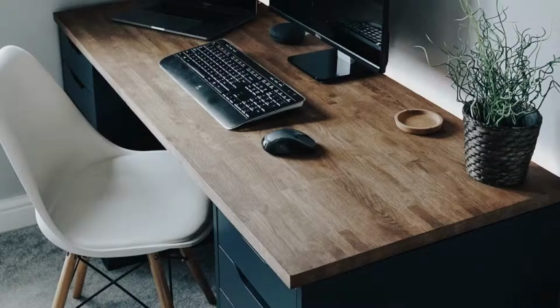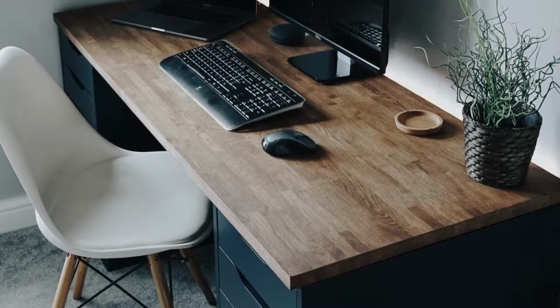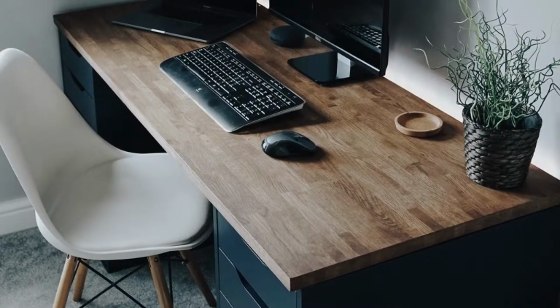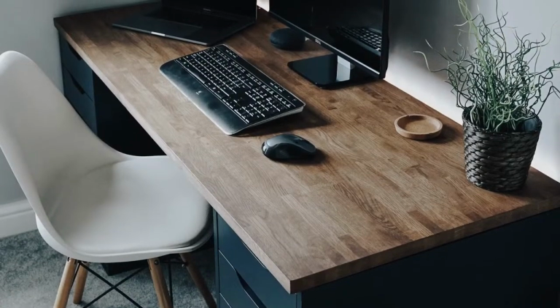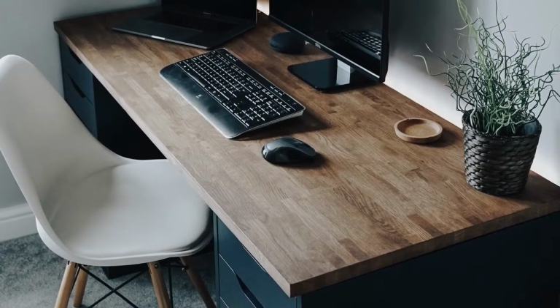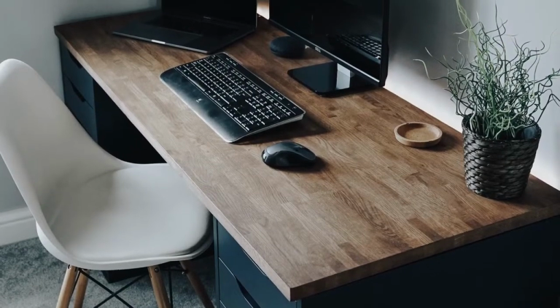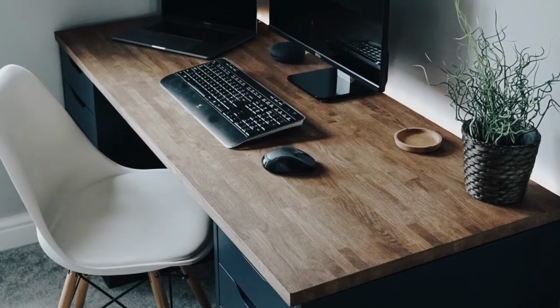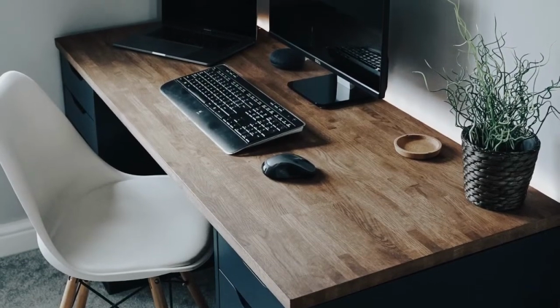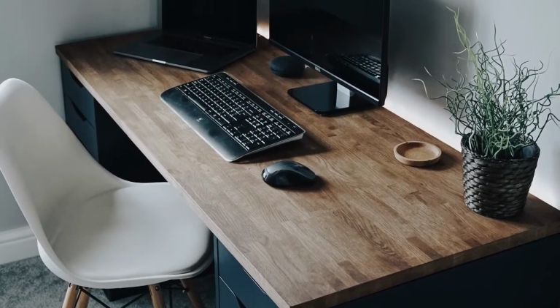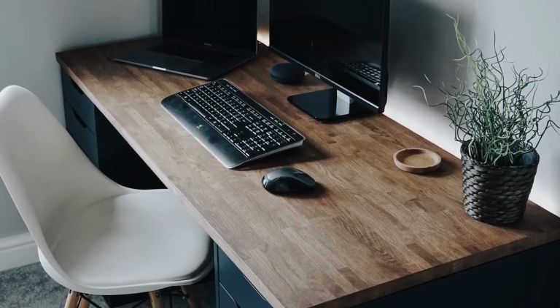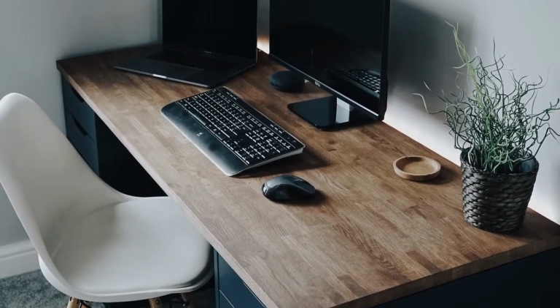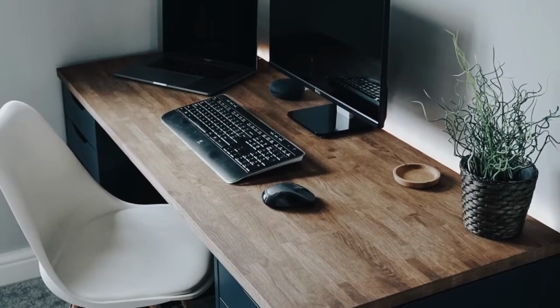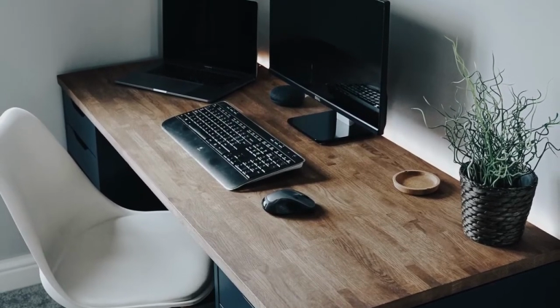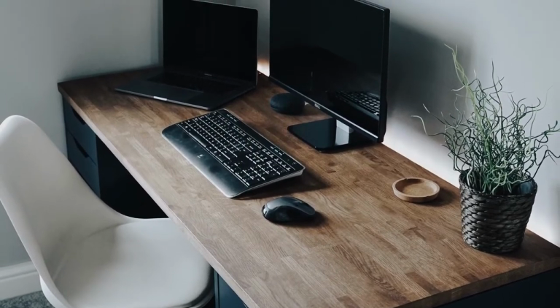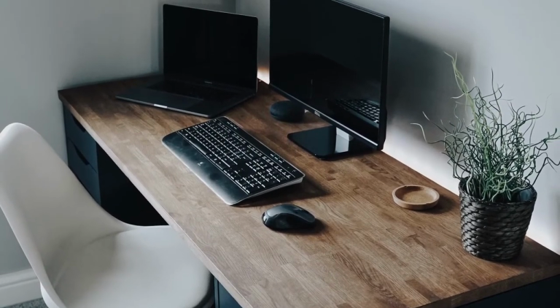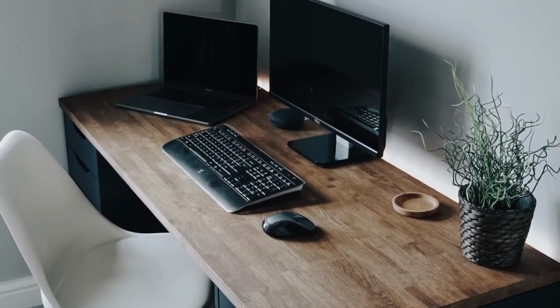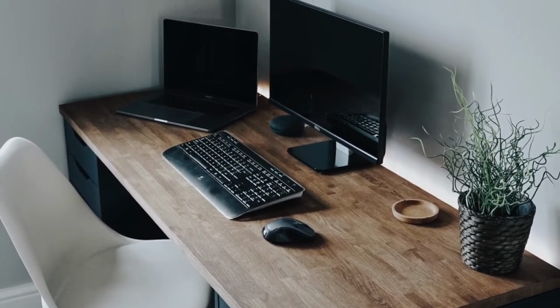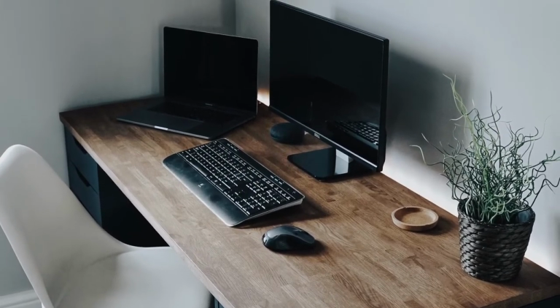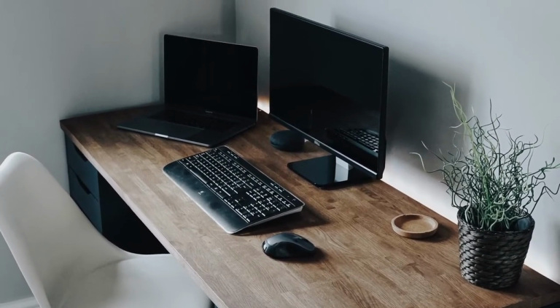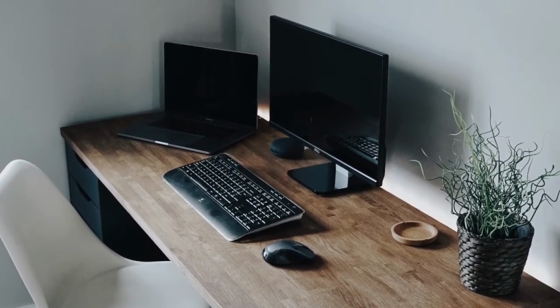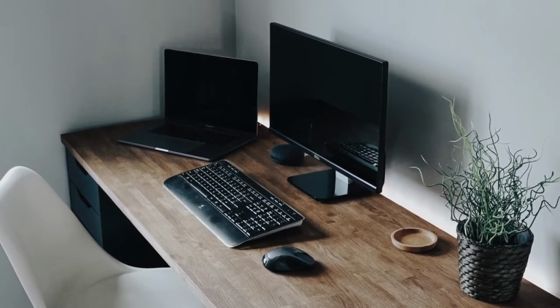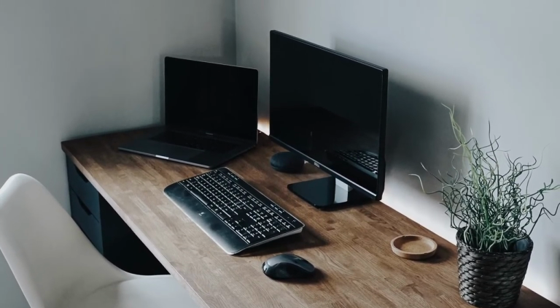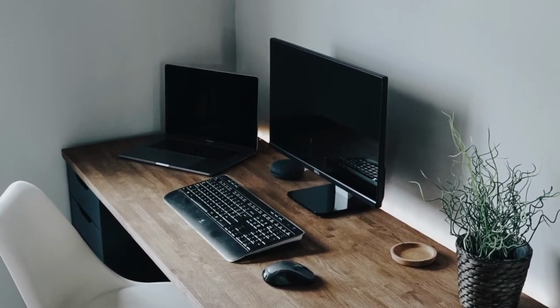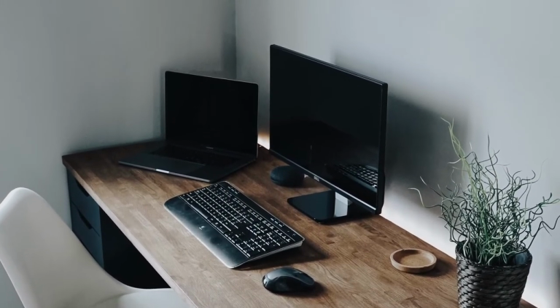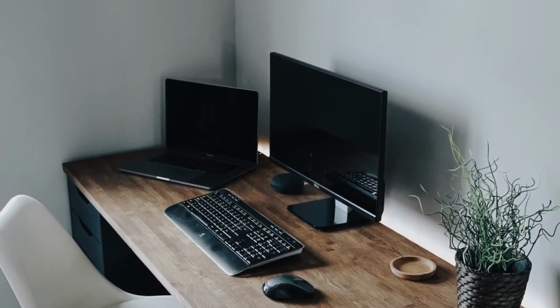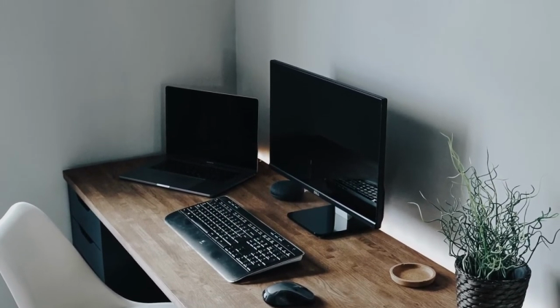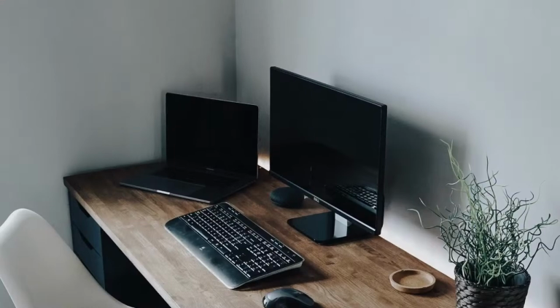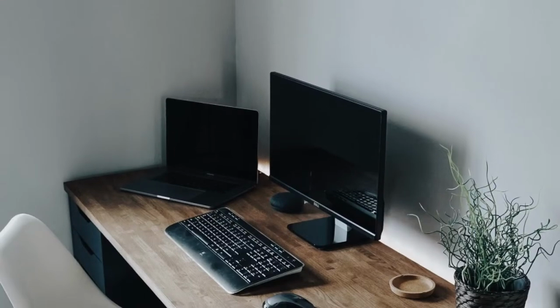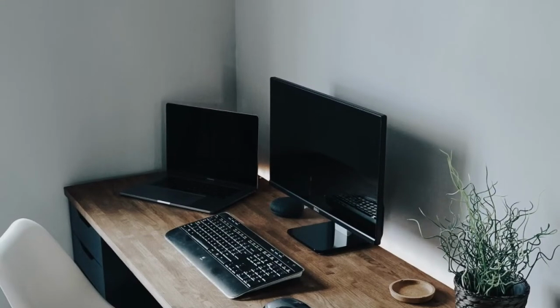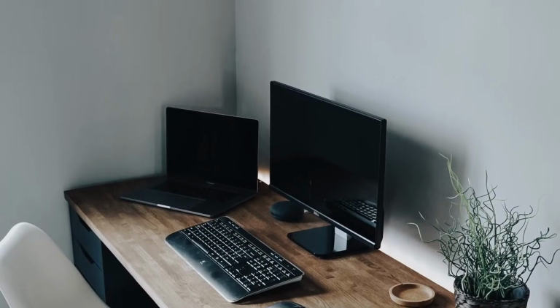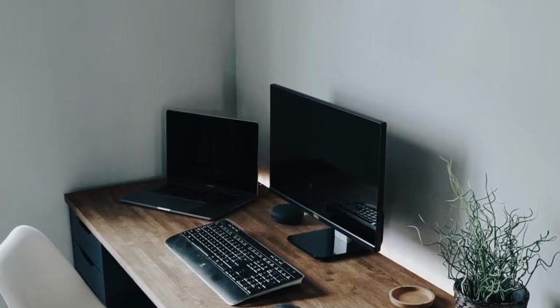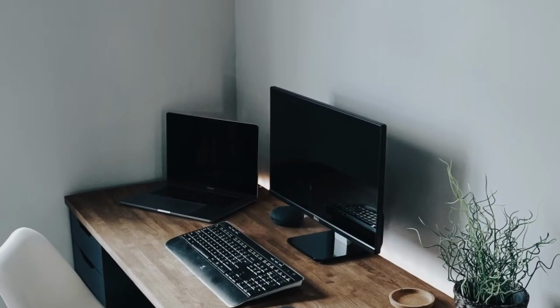Hello, this is Spawn Point. So if you follow me on Instagram already, you'll notice over the last couple of weeks I've upgraded my desk setup.